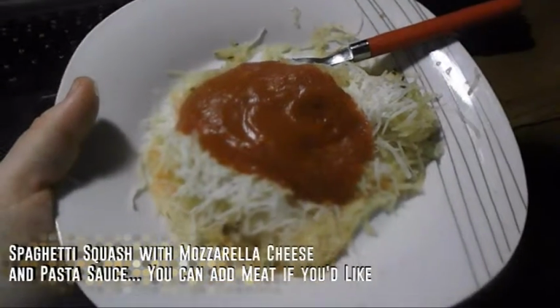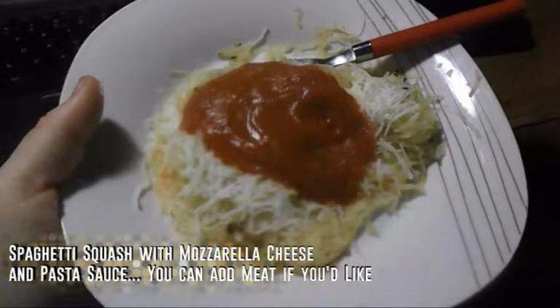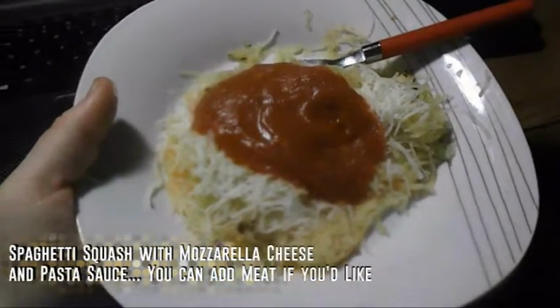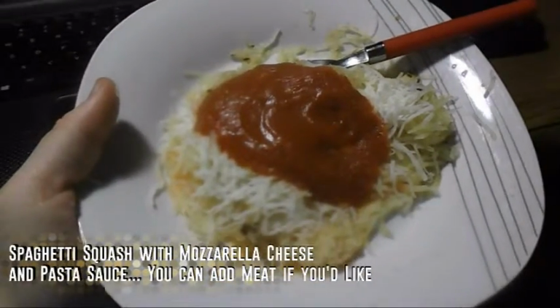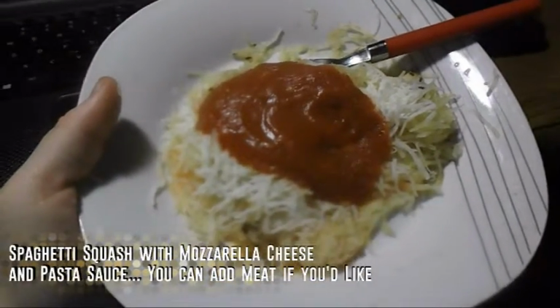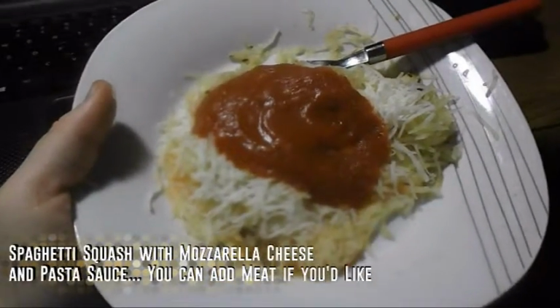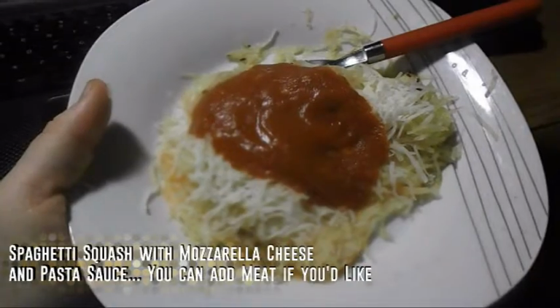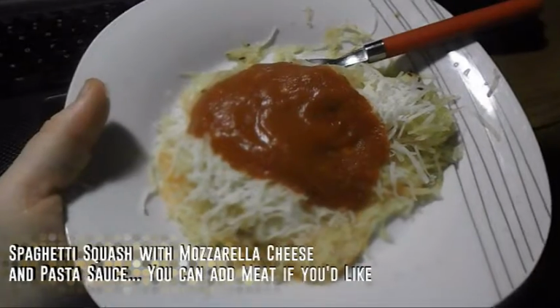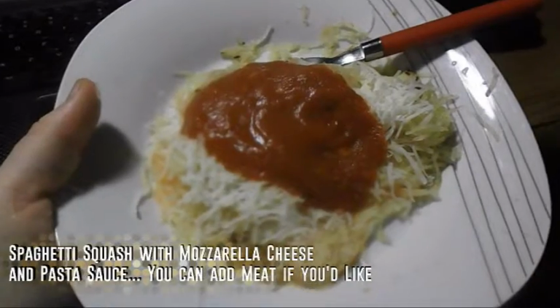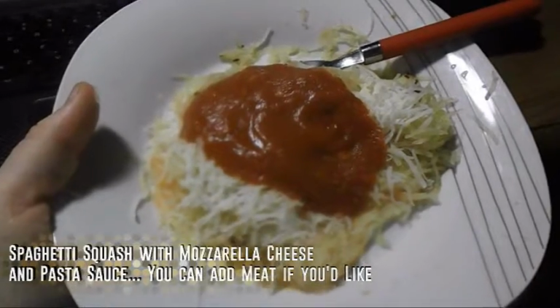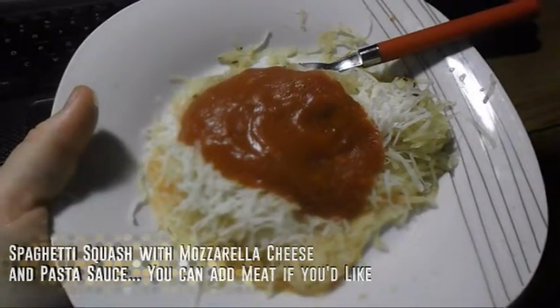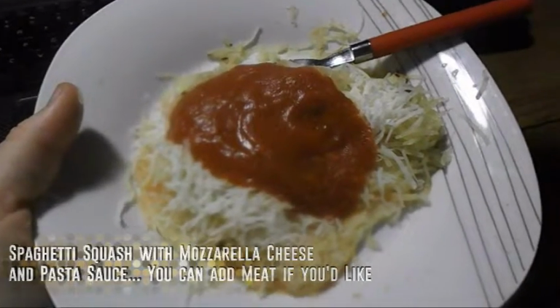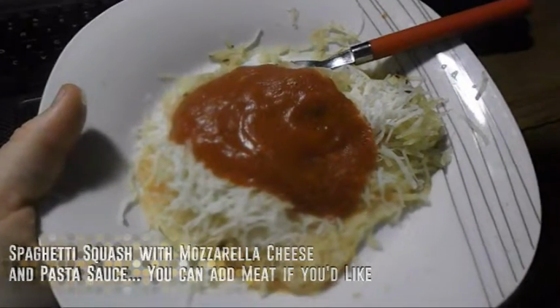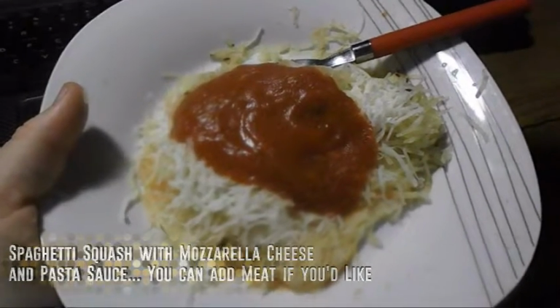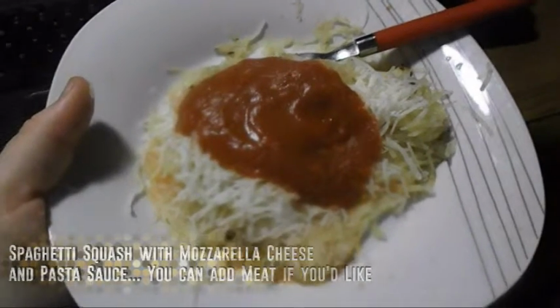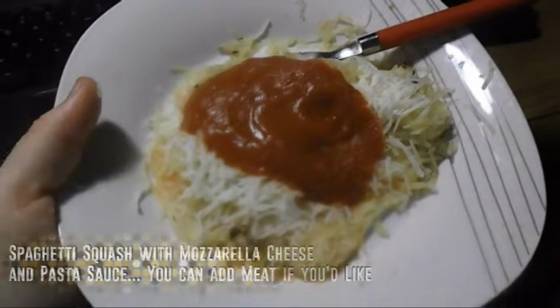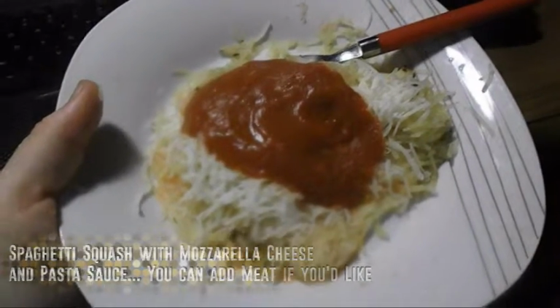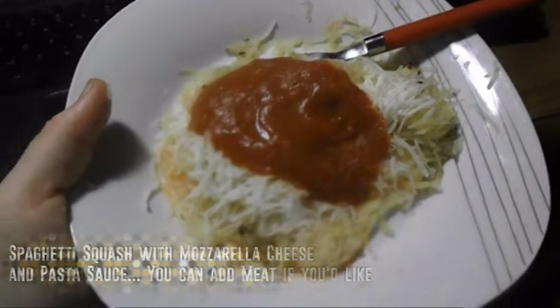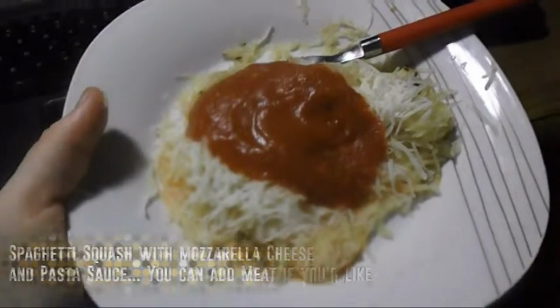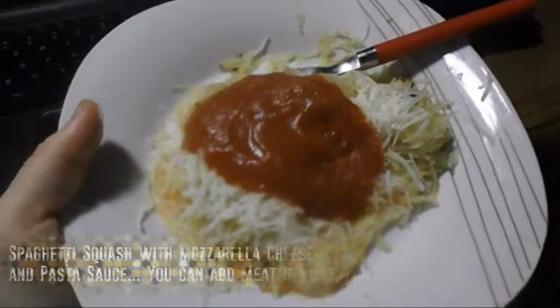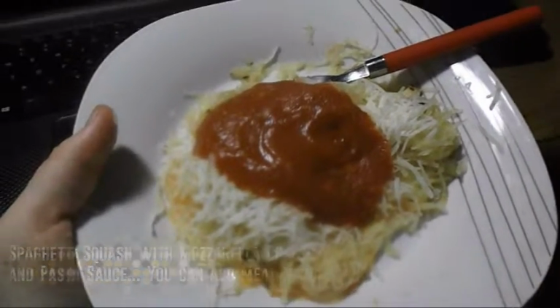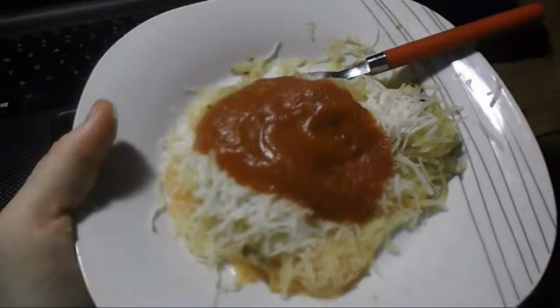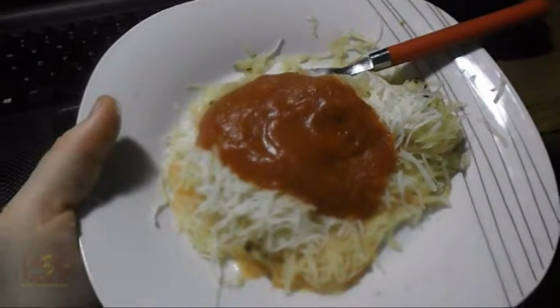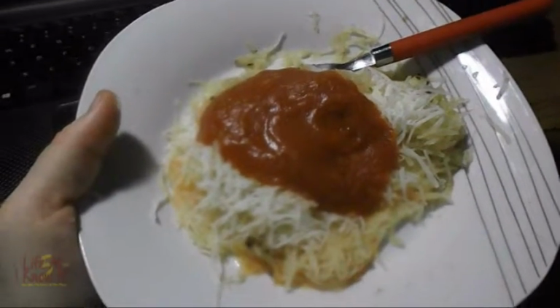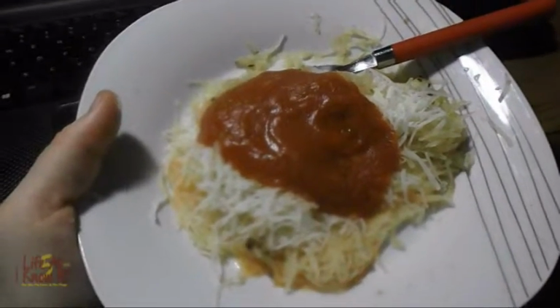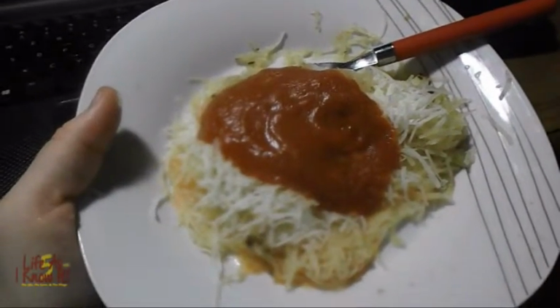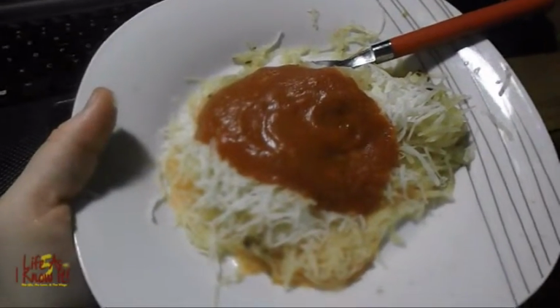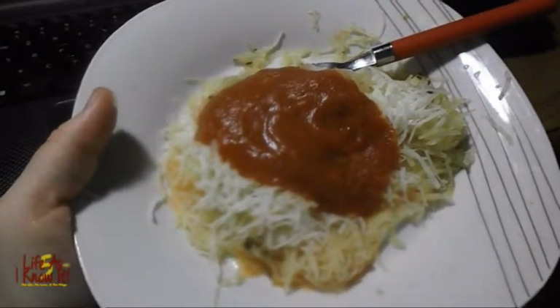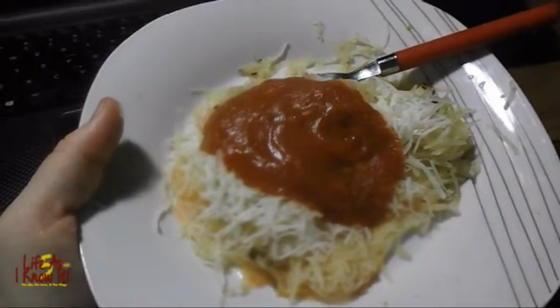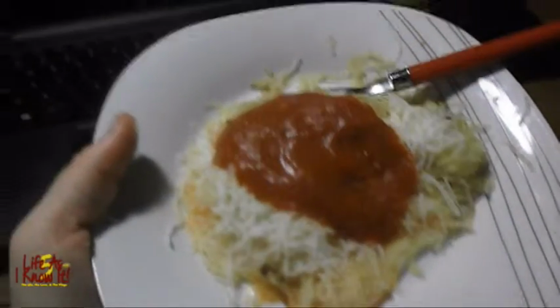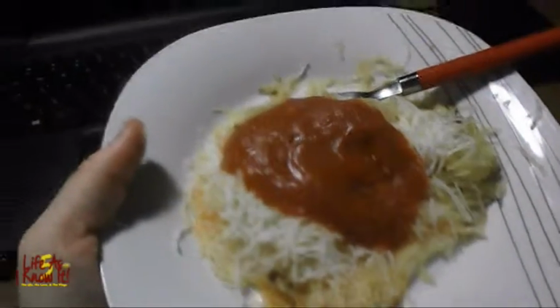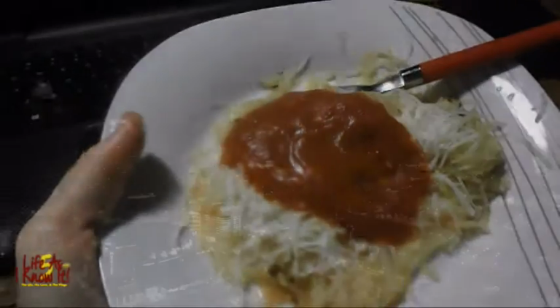And here's my plating. Know that I love you for real, and I'll see y'all next time here on Life As I Know It.